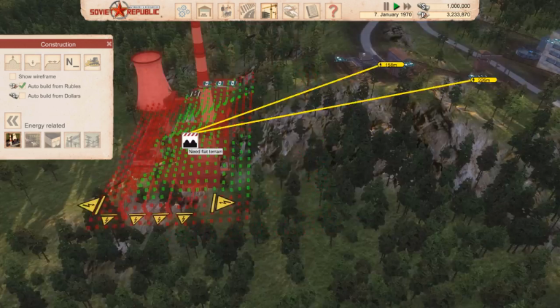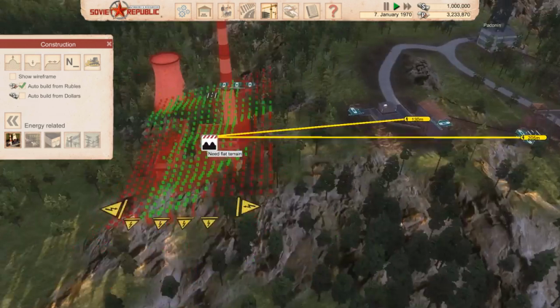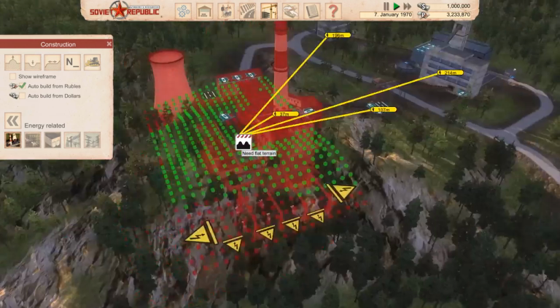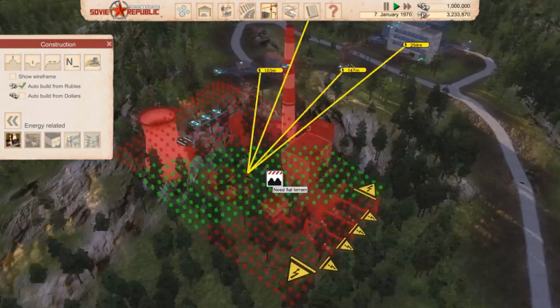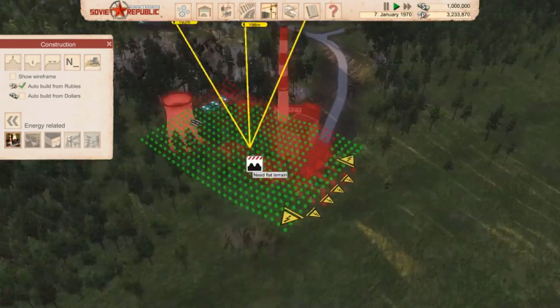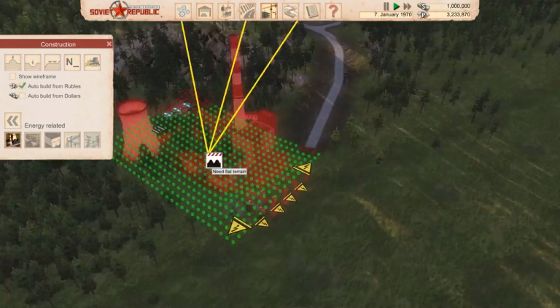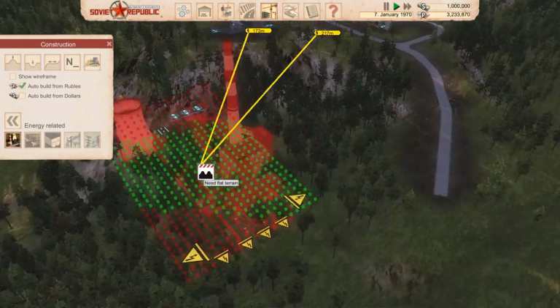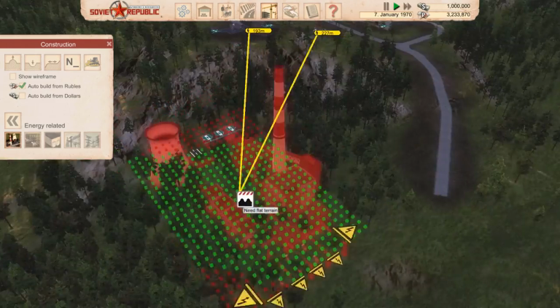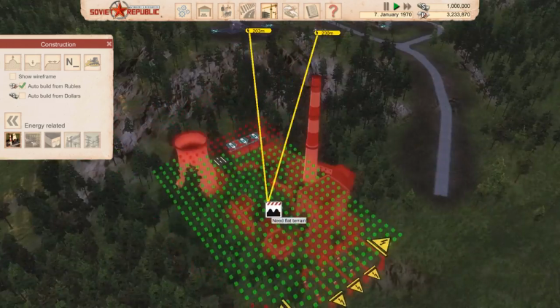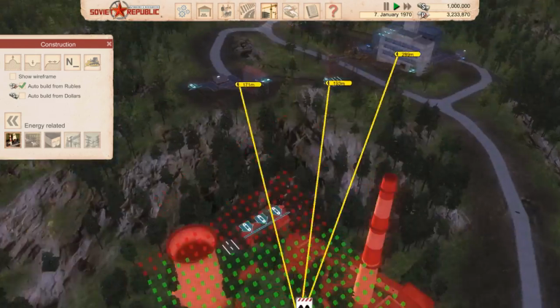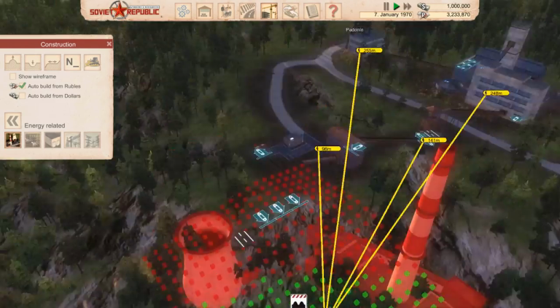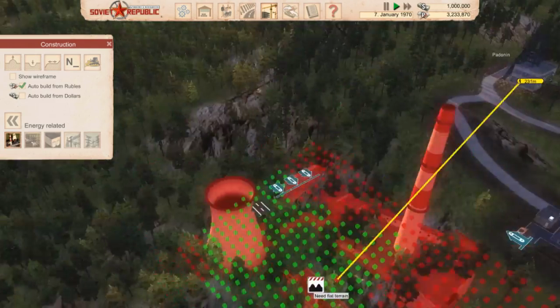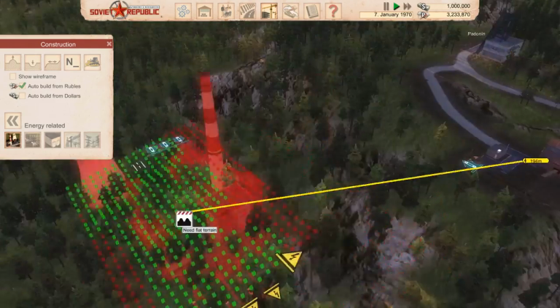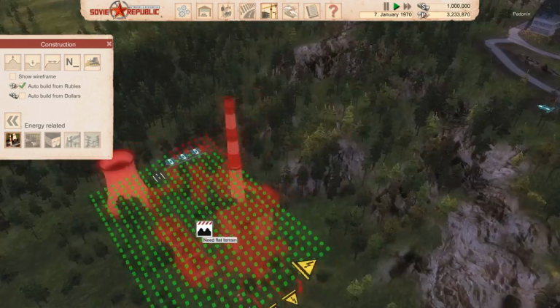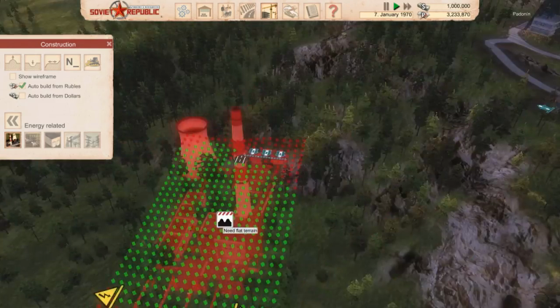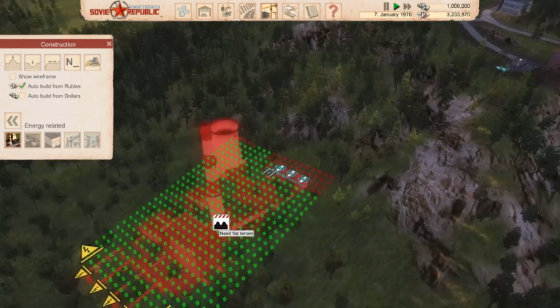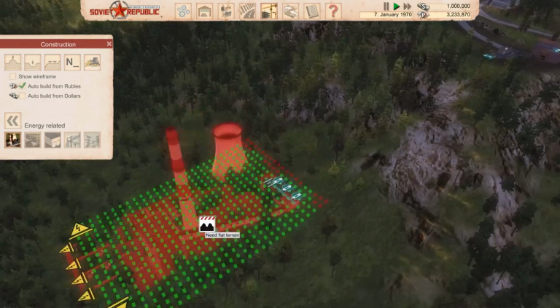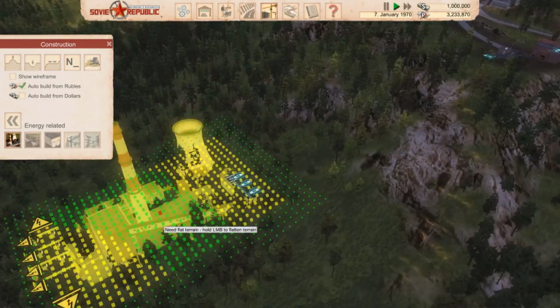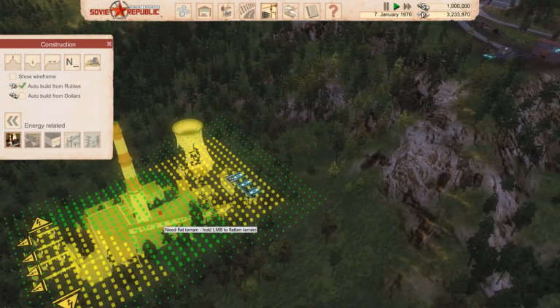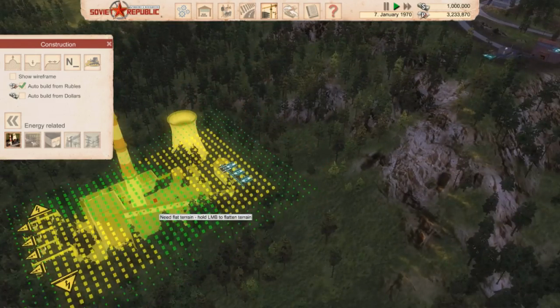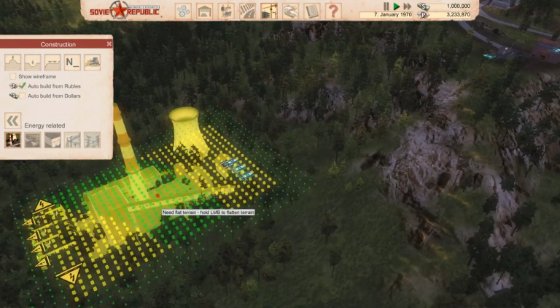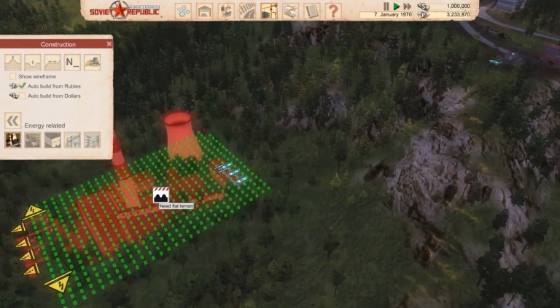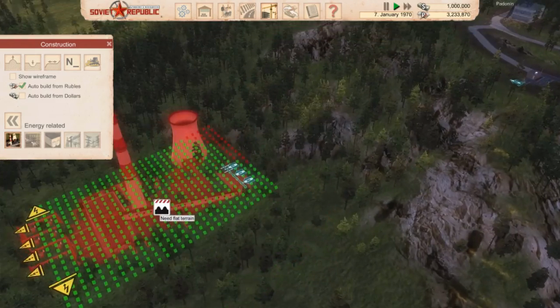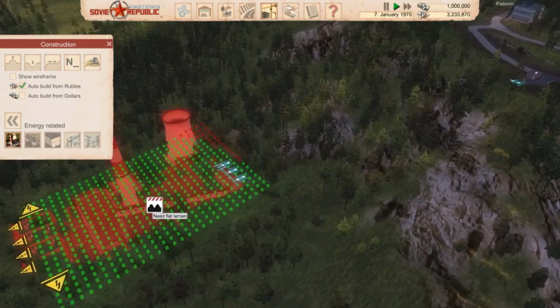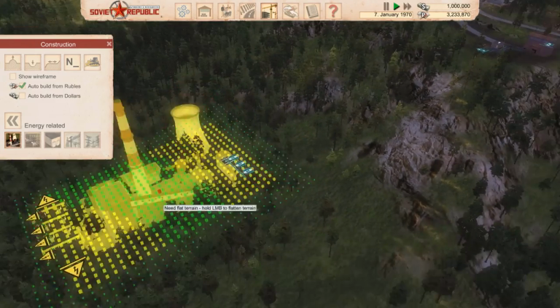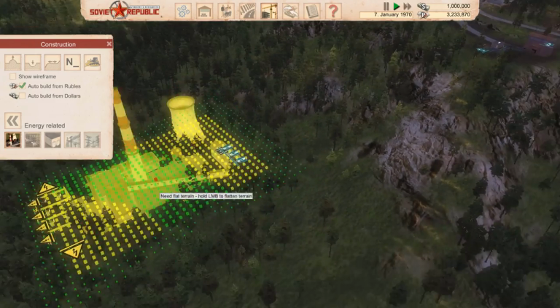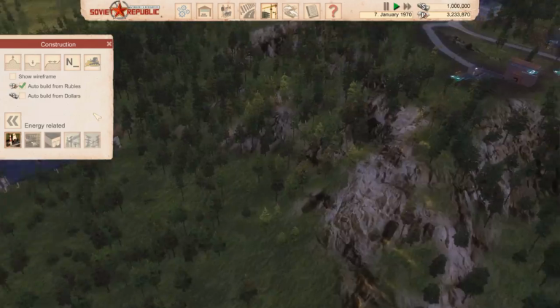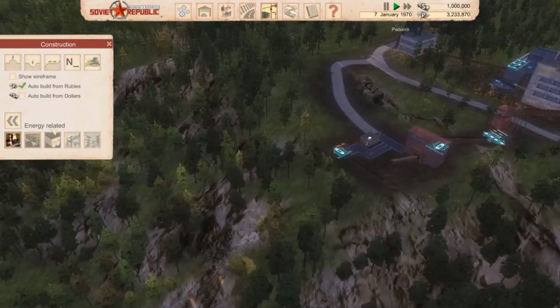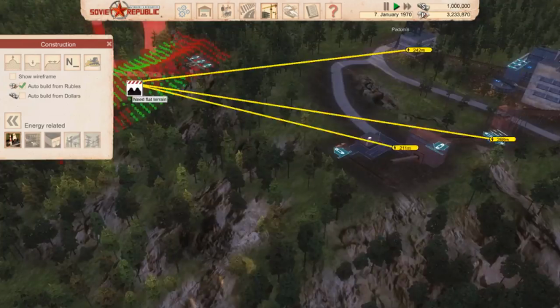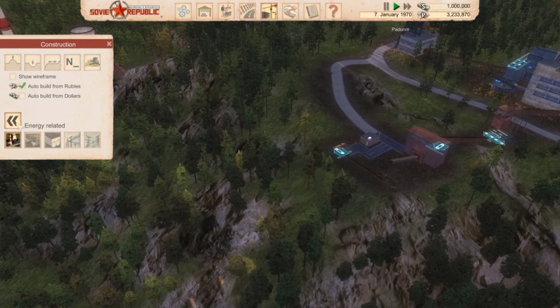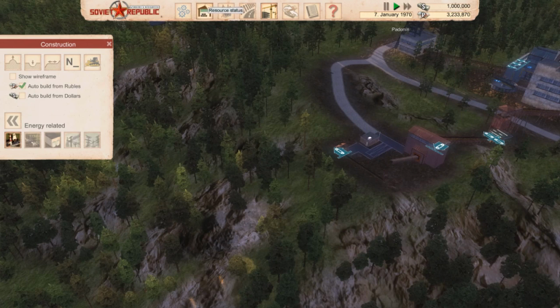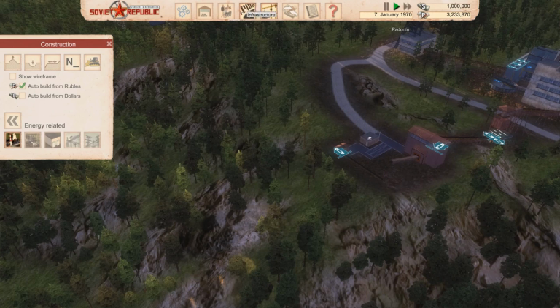I'll put the coal power station down here in a large flat area, and then we'll just convey the coal down to it.